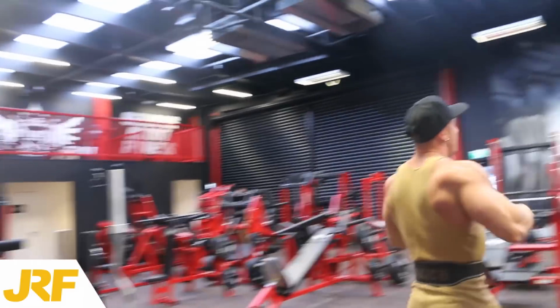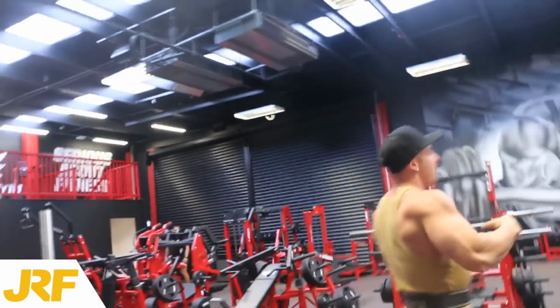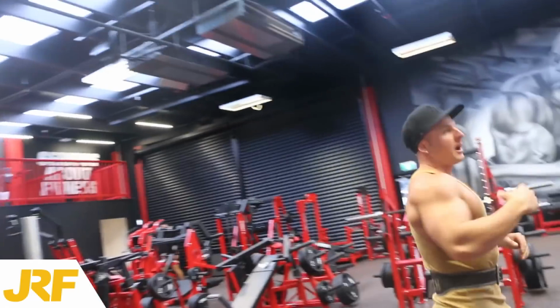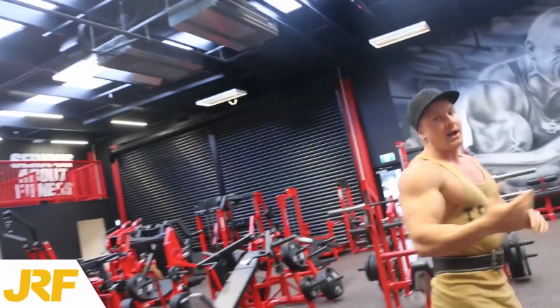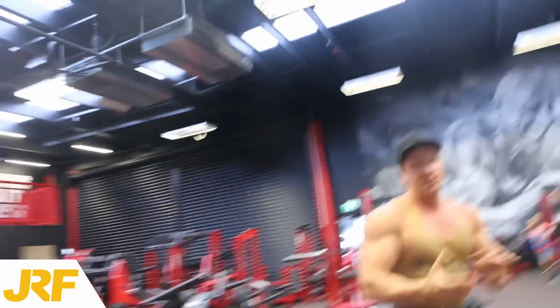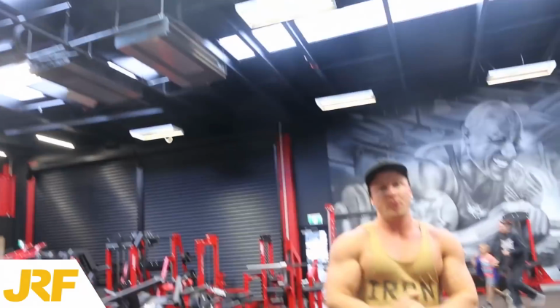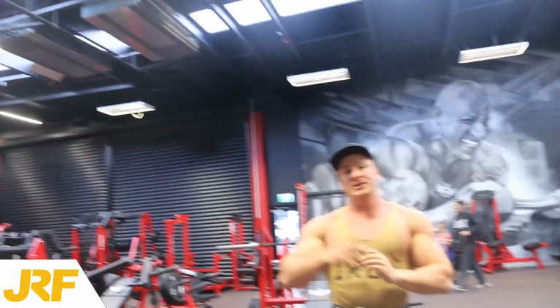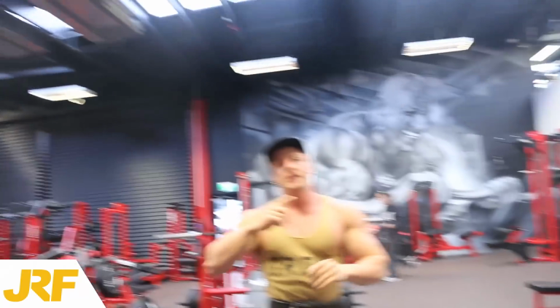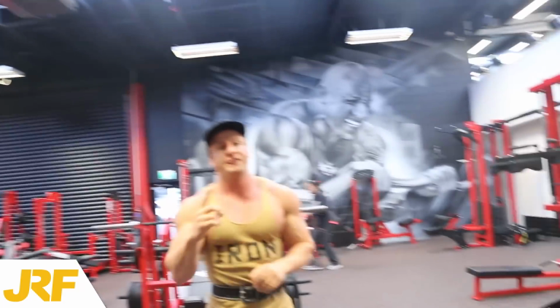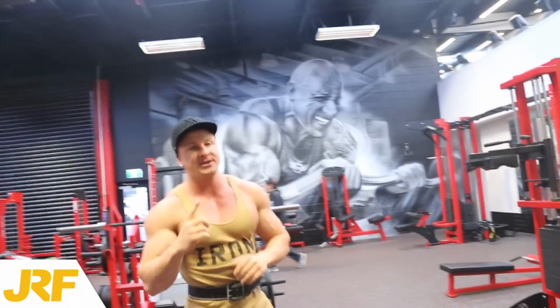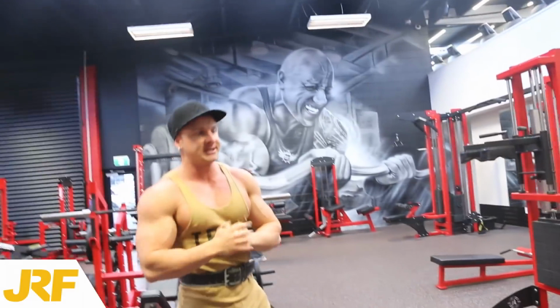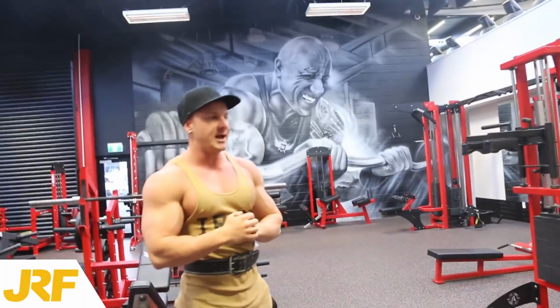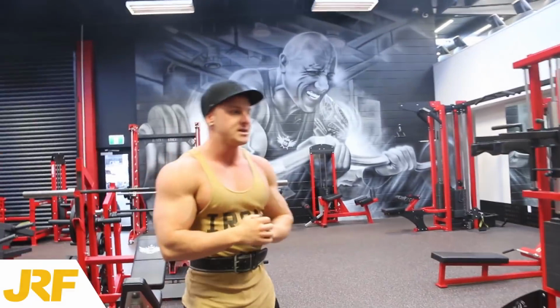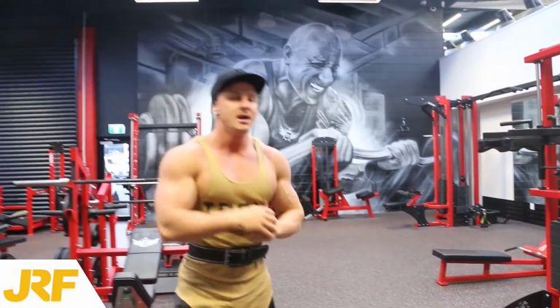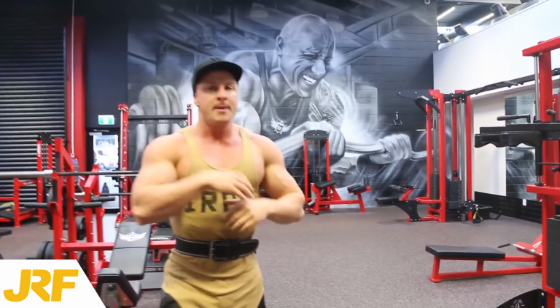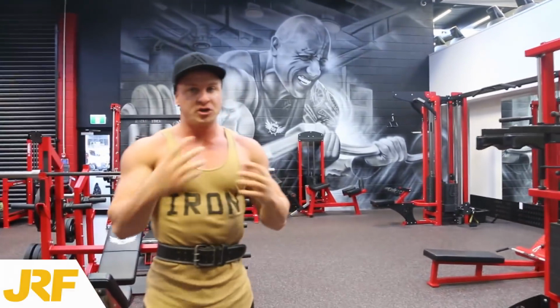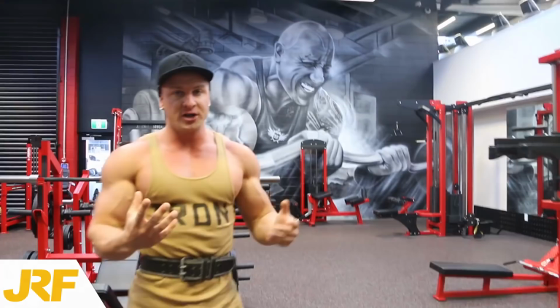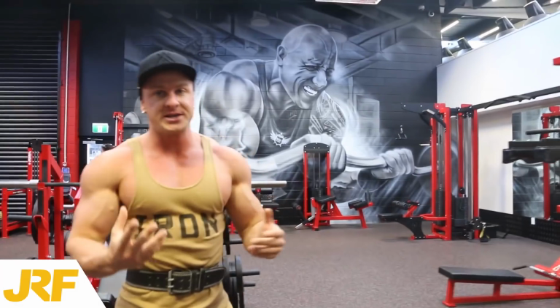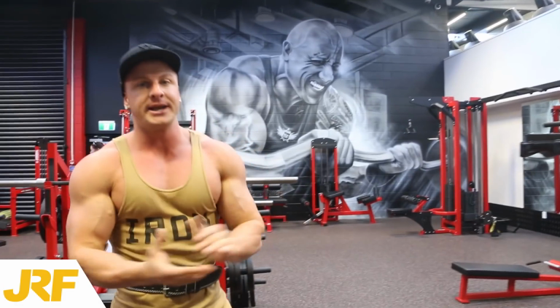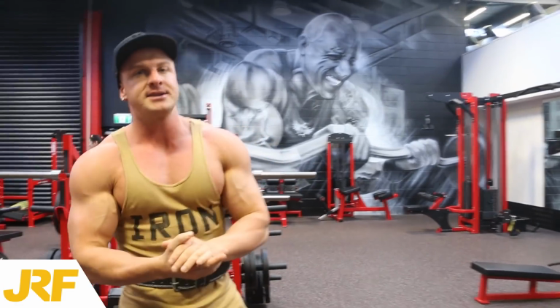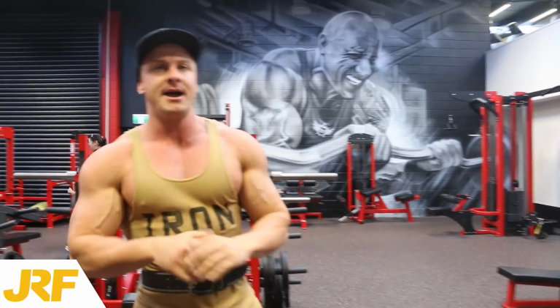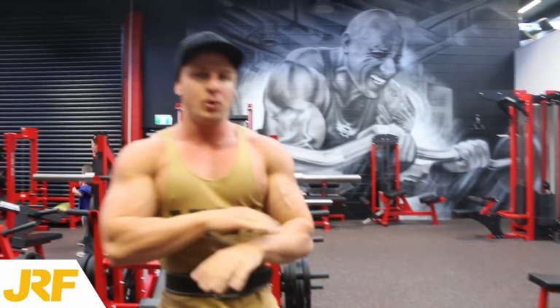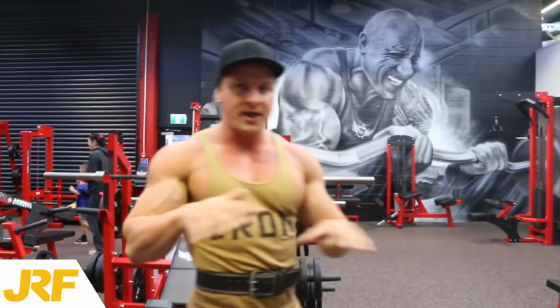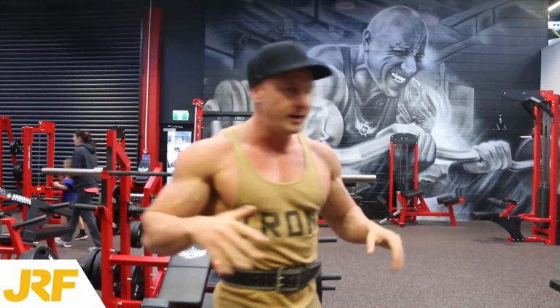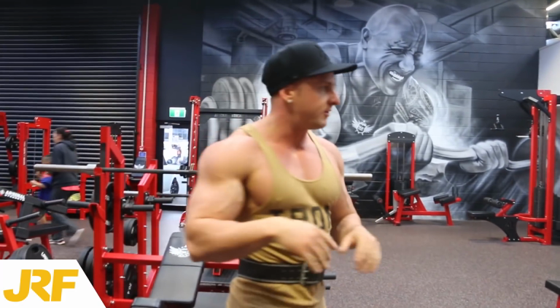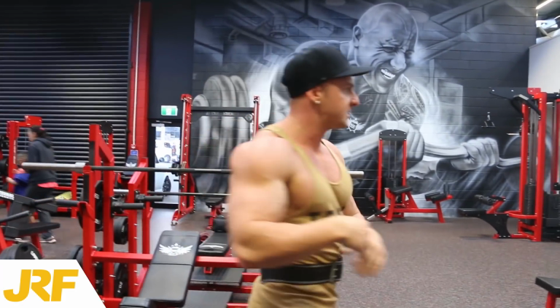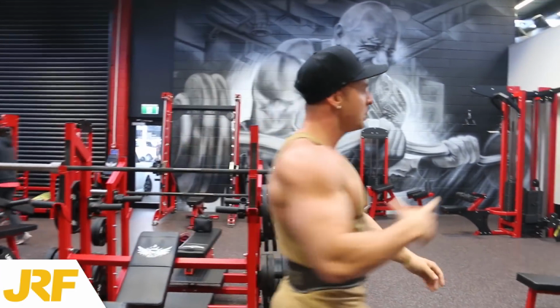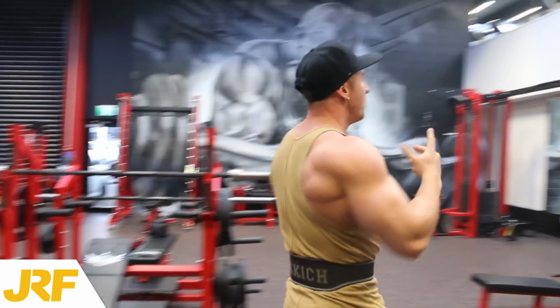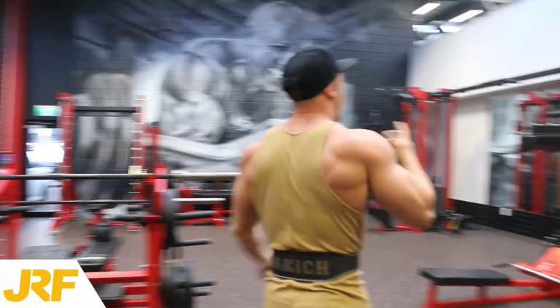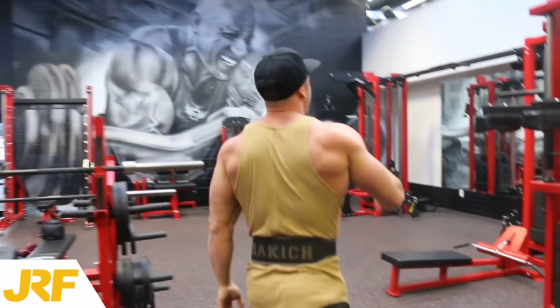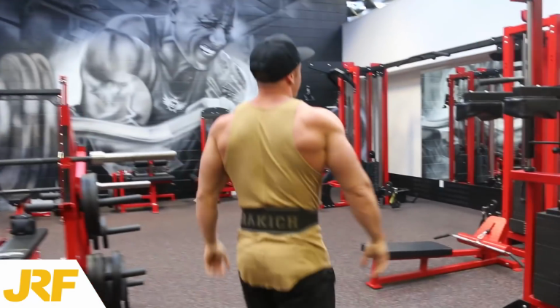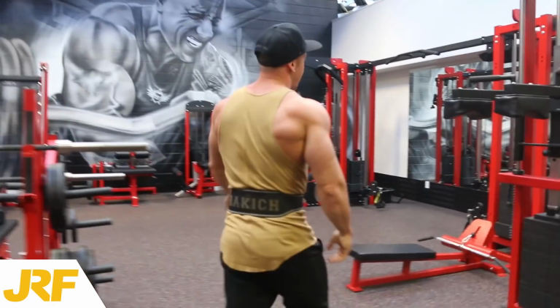Alright guys, so that was the first exercise. Now straight into the second exercise without any rest.